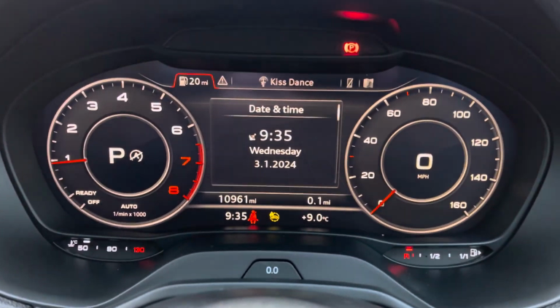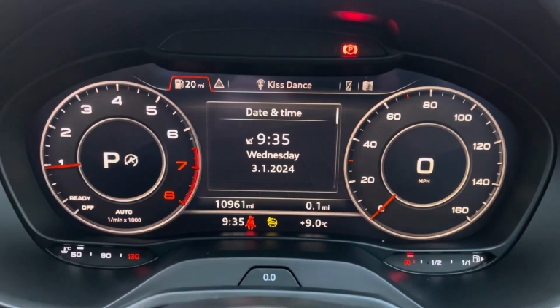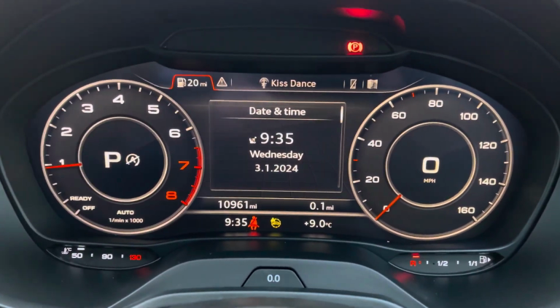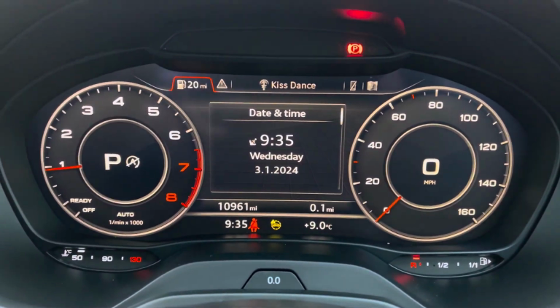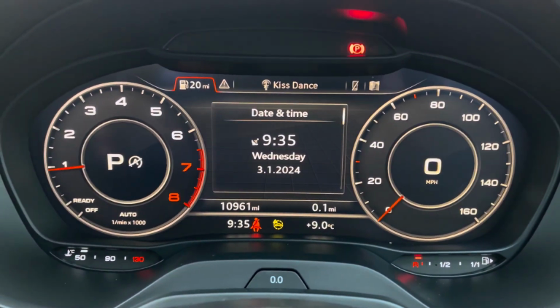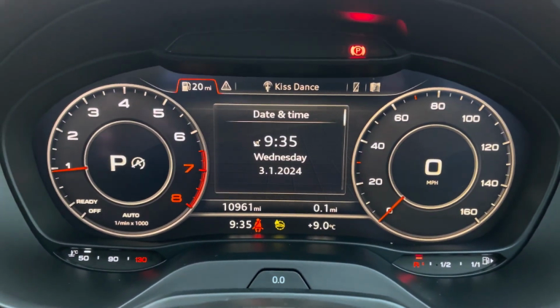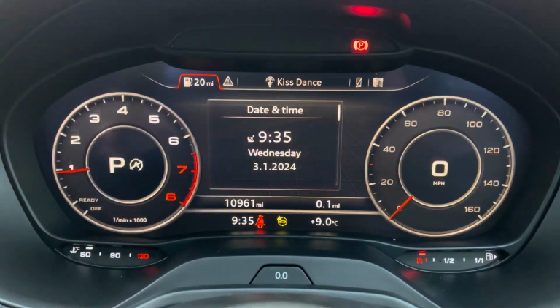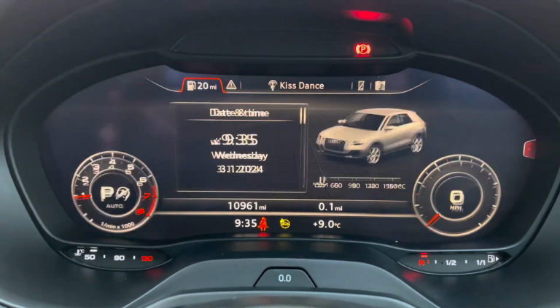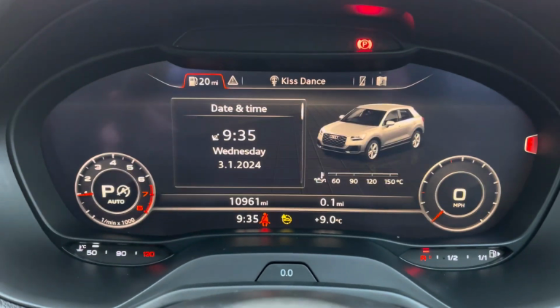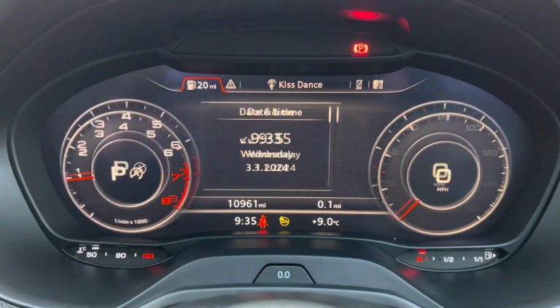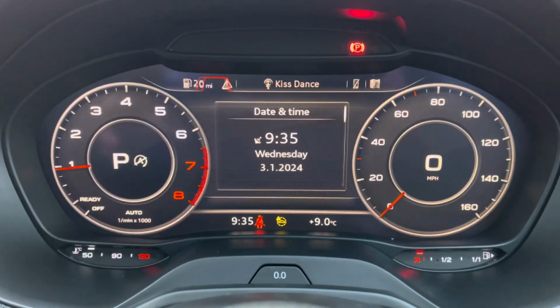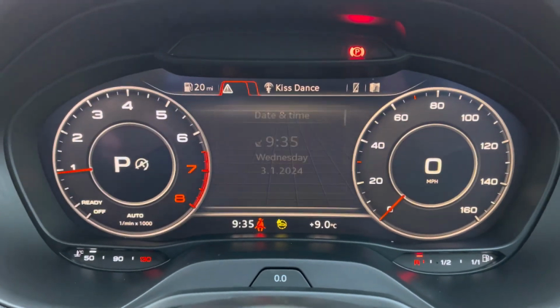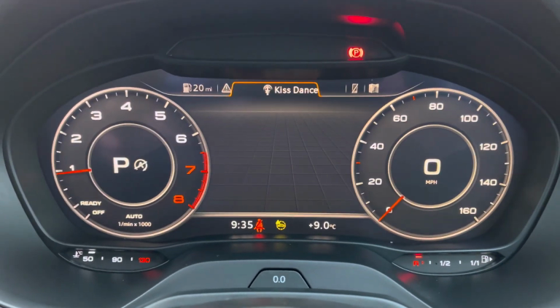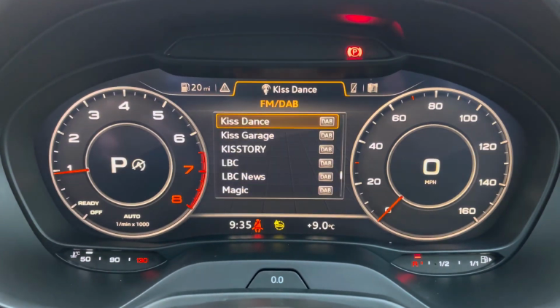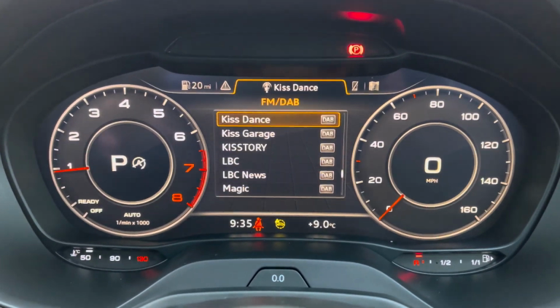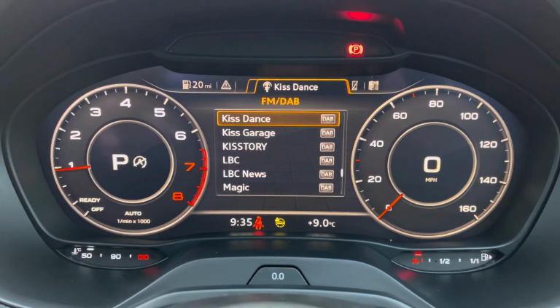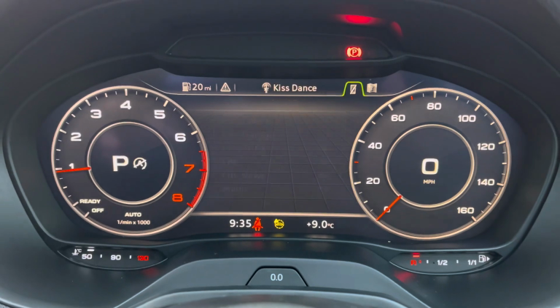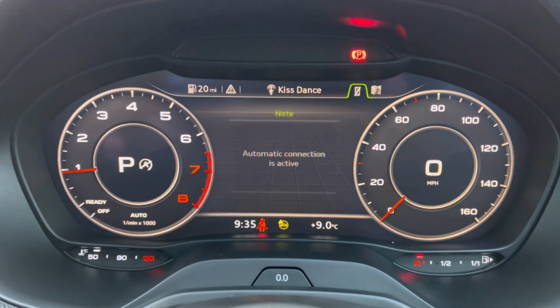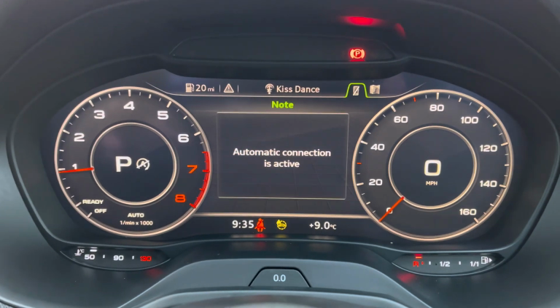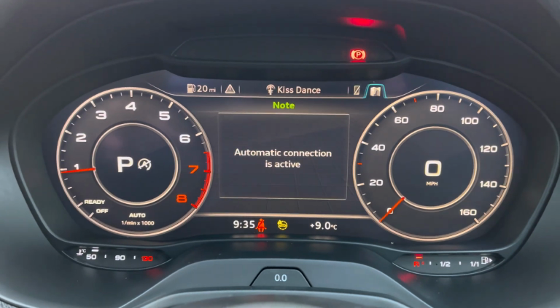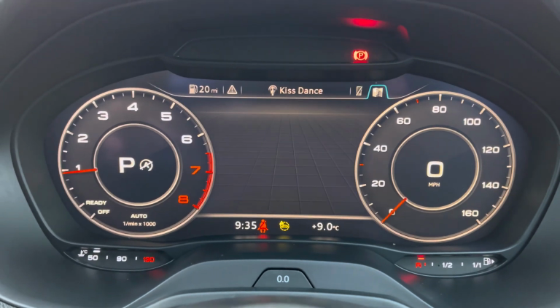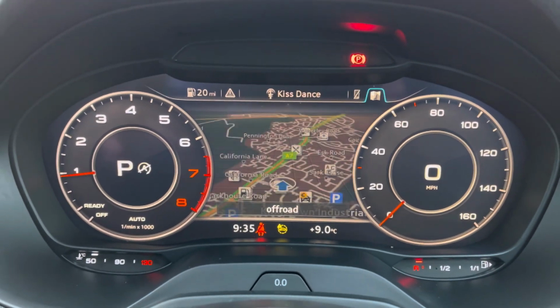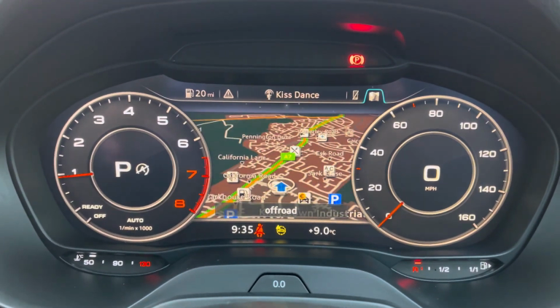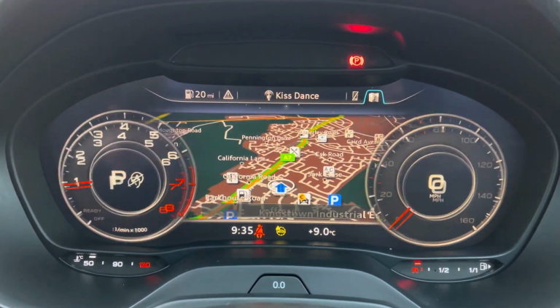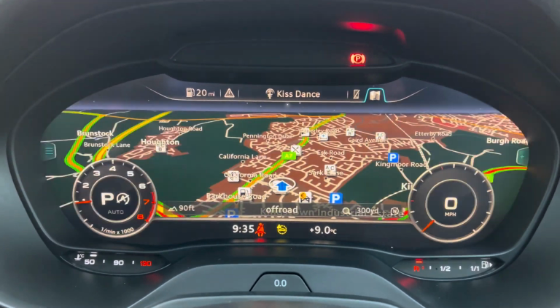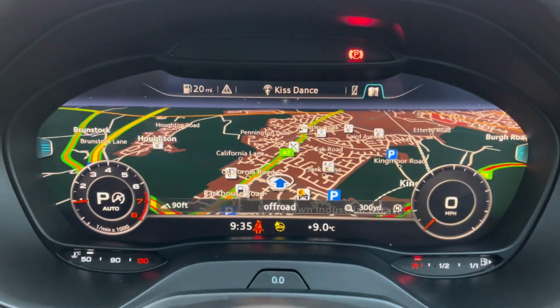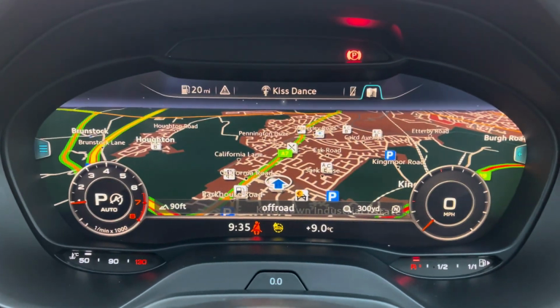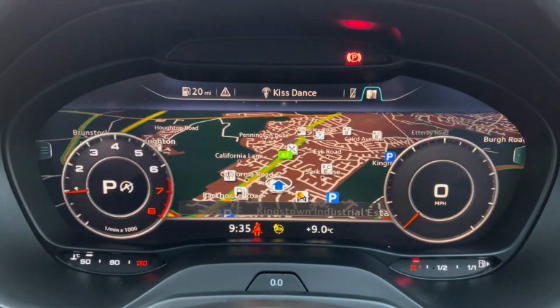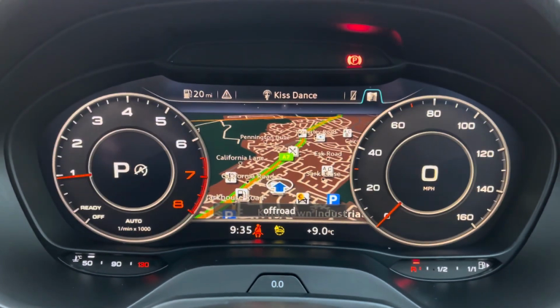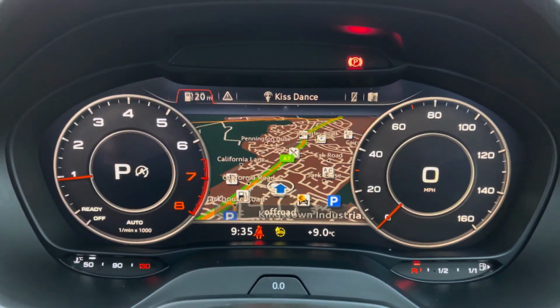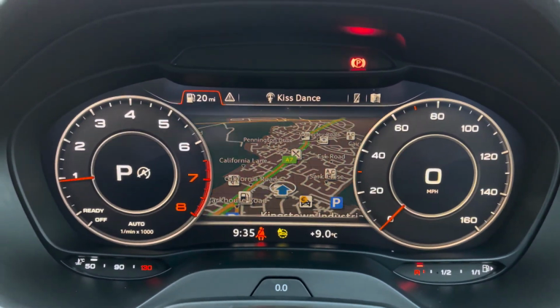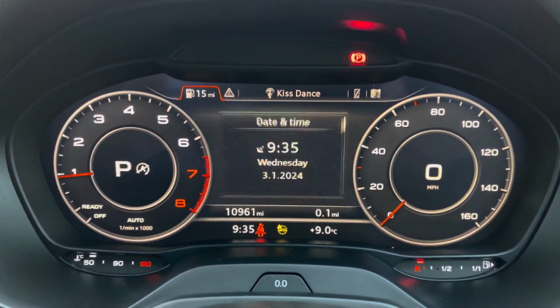Moving to the audio virtual cockpit, you can access a huge range of multimedia features all with the touch of a button — it also adds a personal touch to the vehicle.